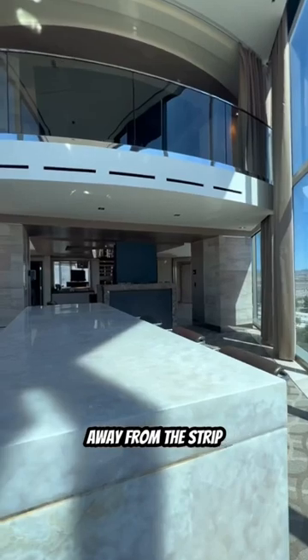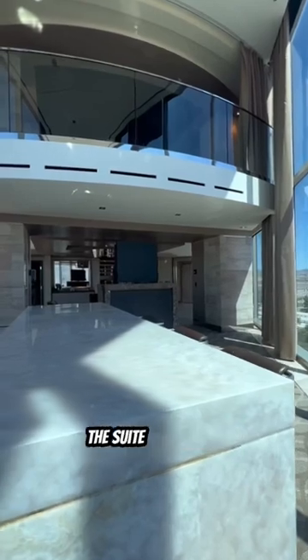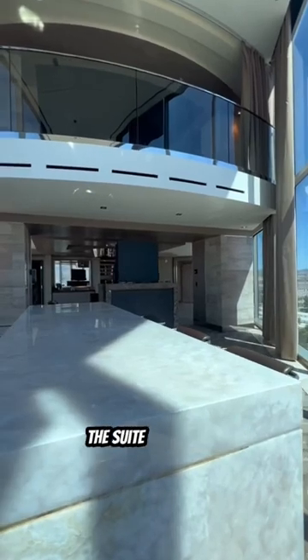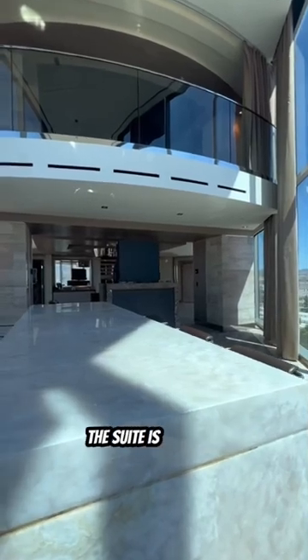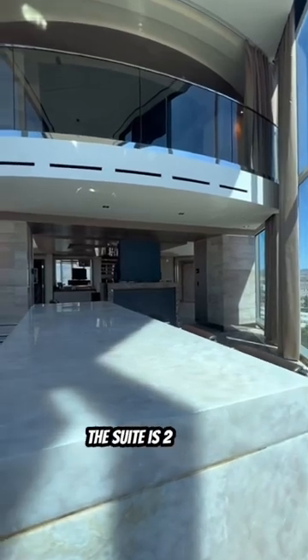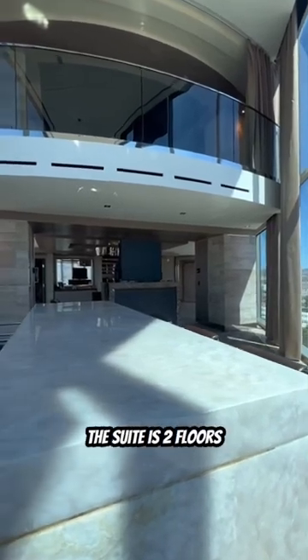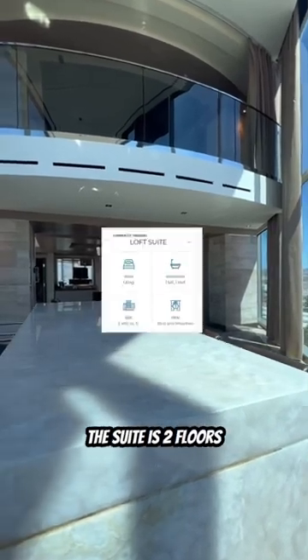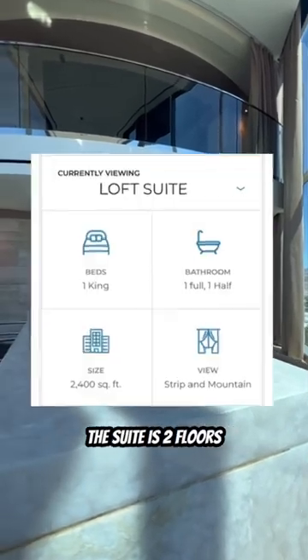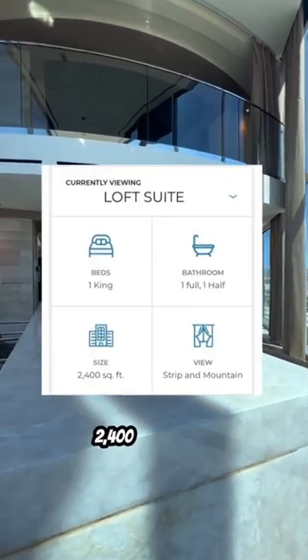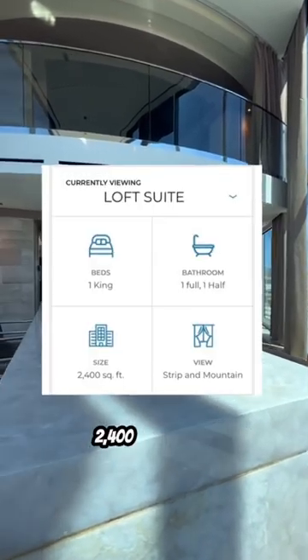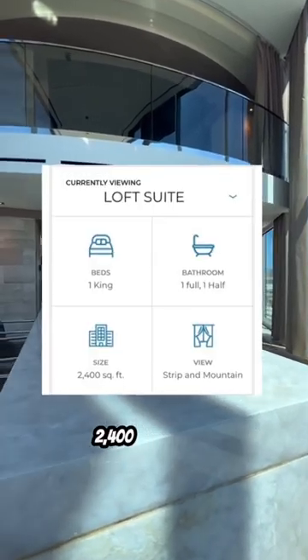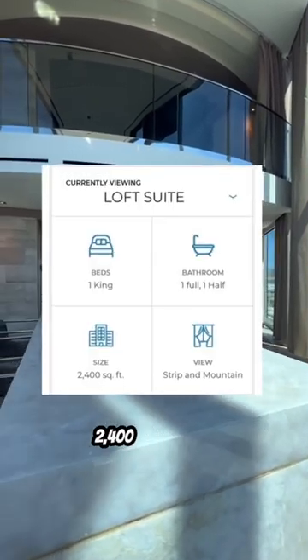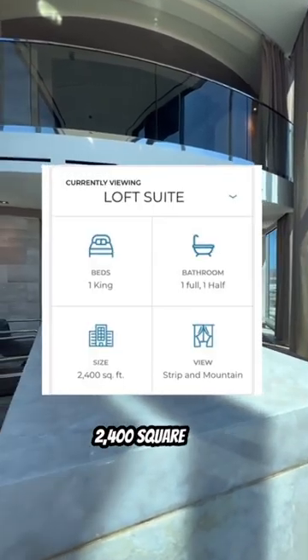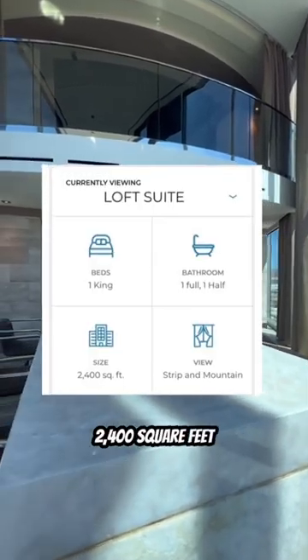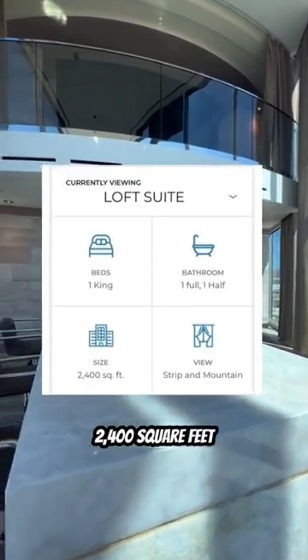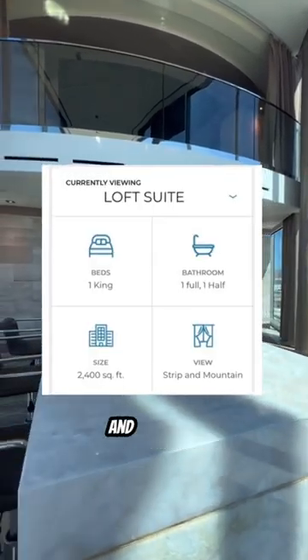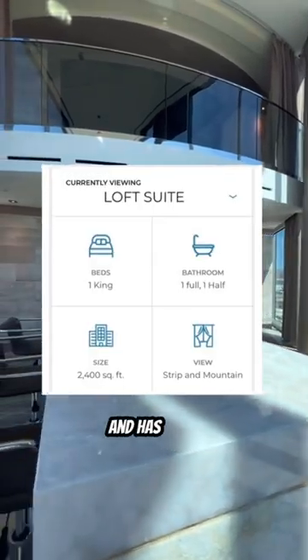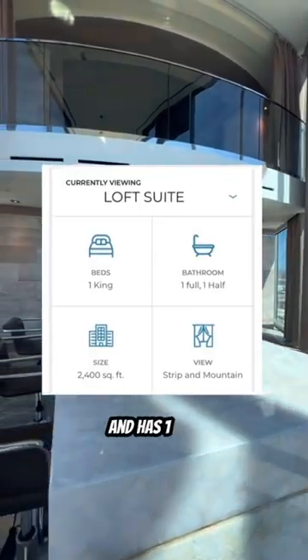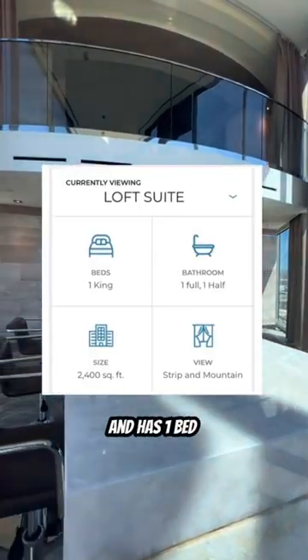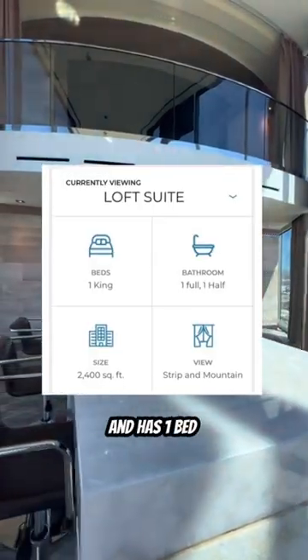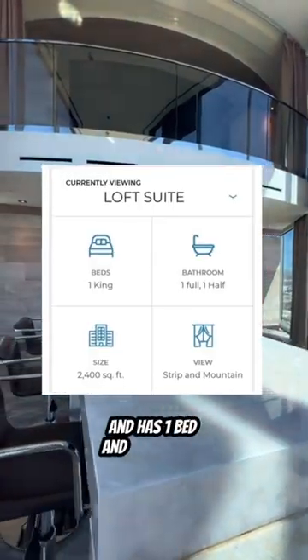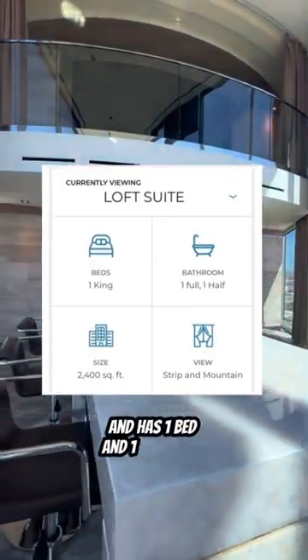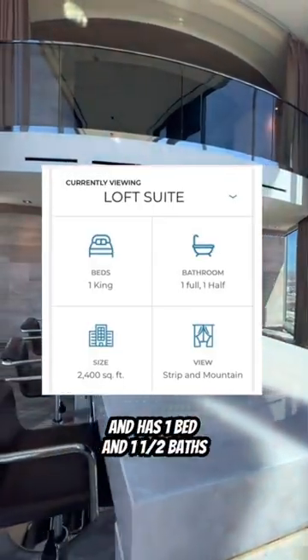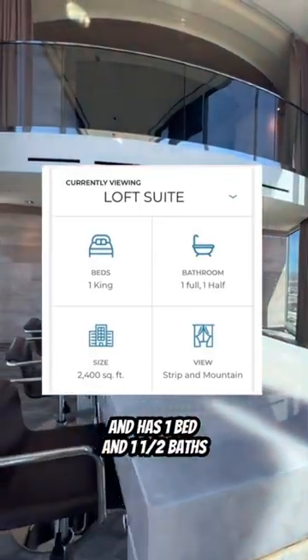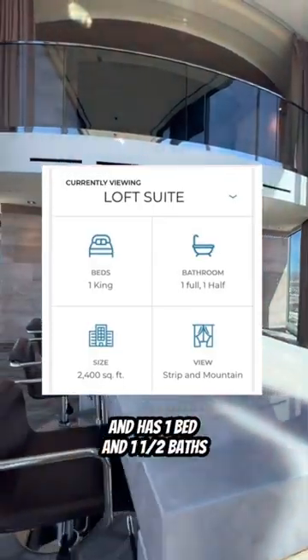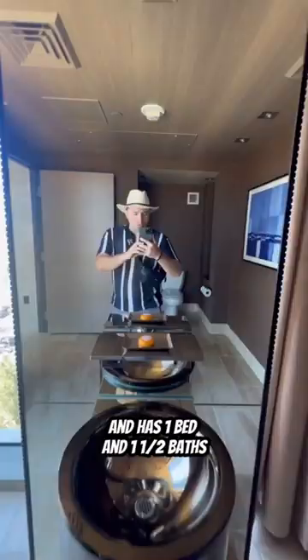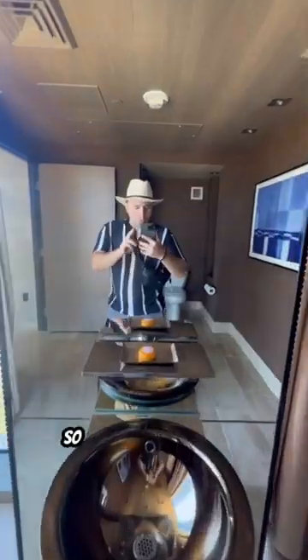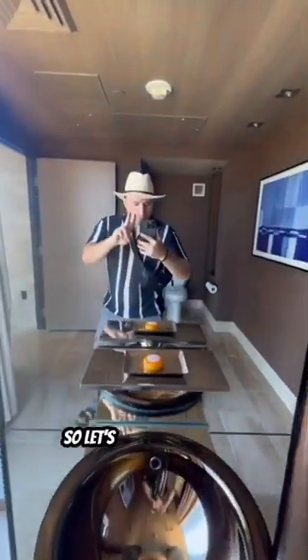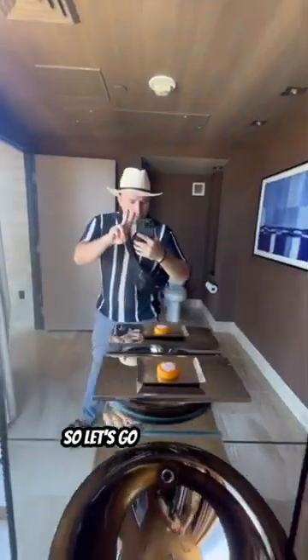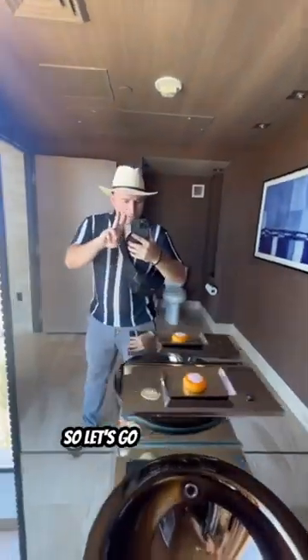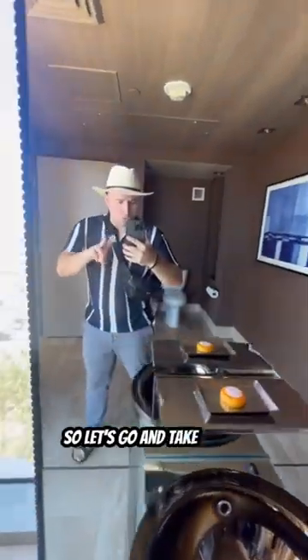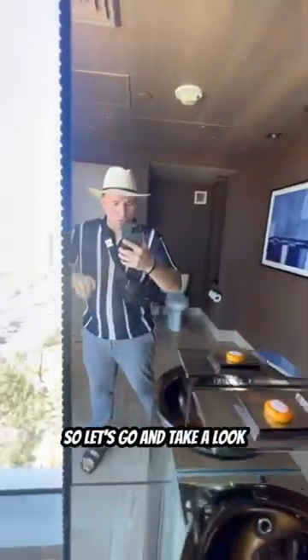The suite is two floors, 2,400 square feet, and has one bed and one and a half baths. So let's go and take a look.